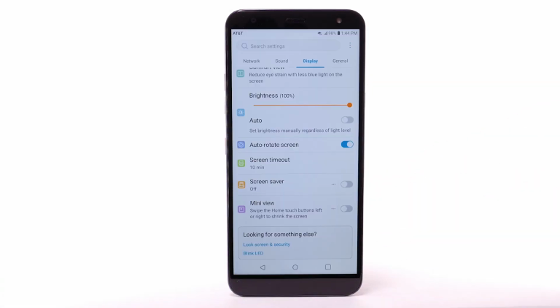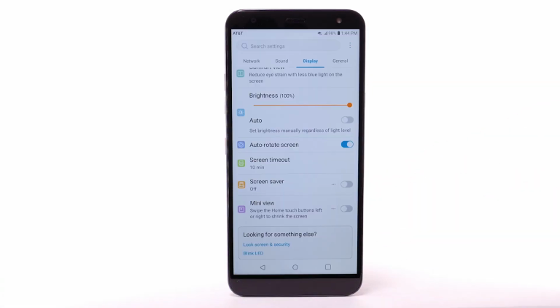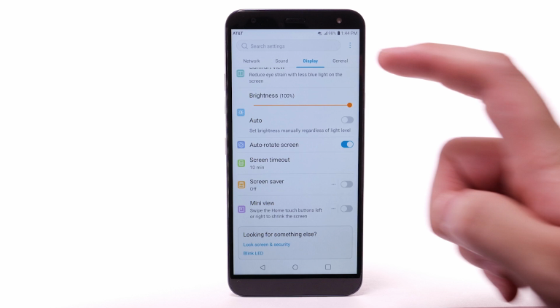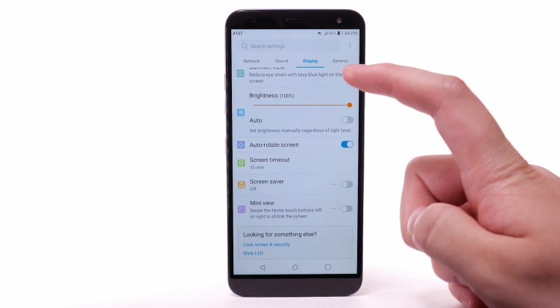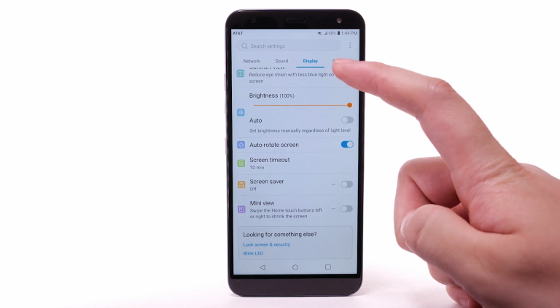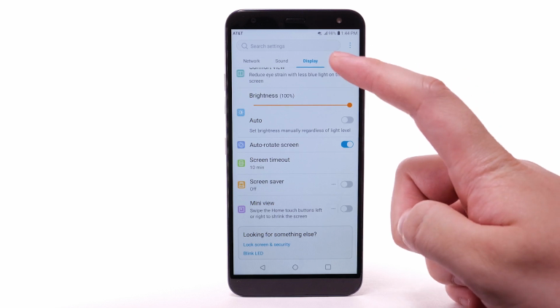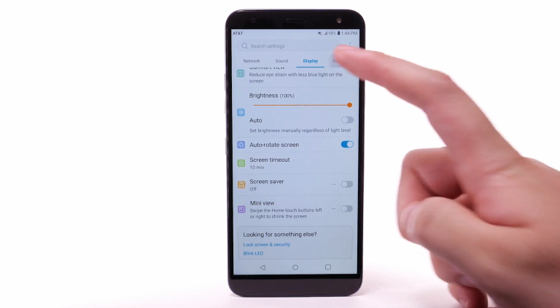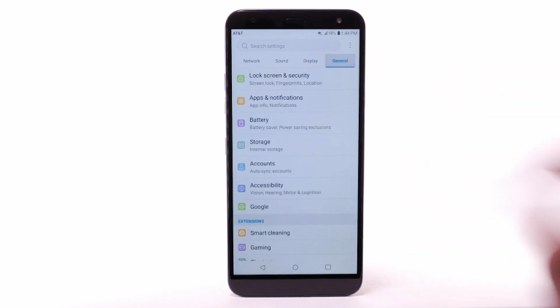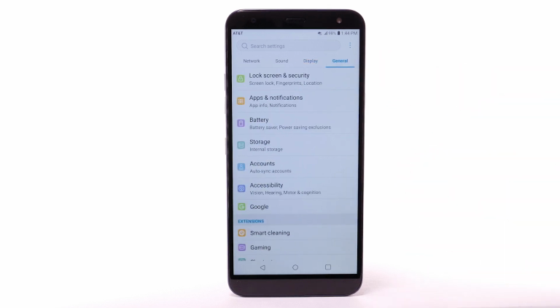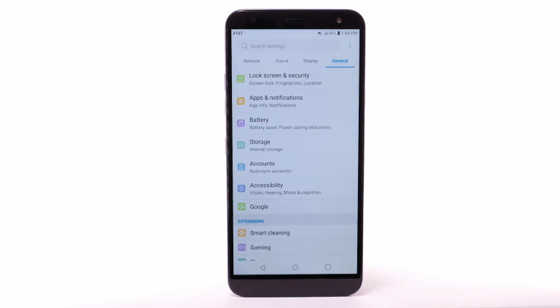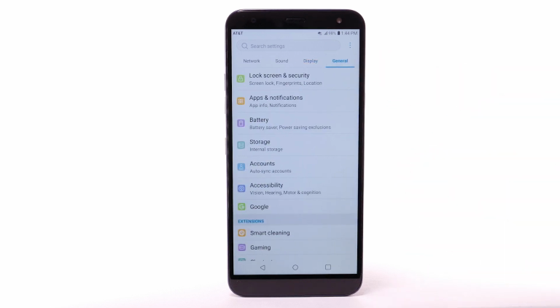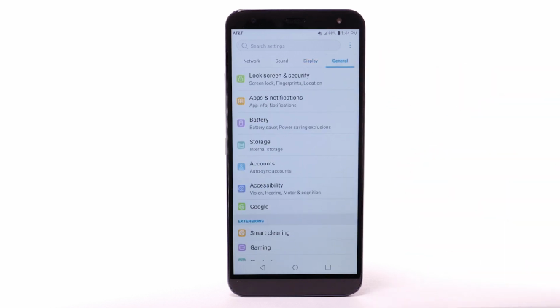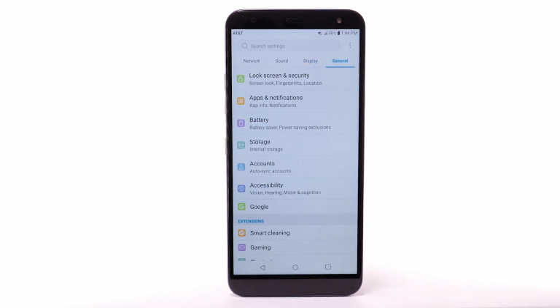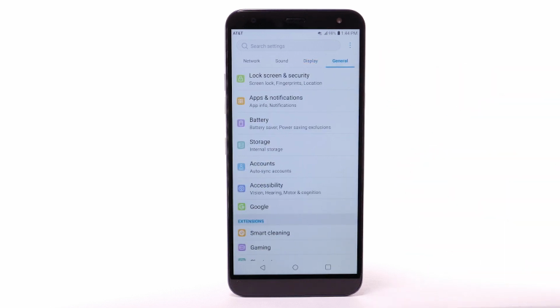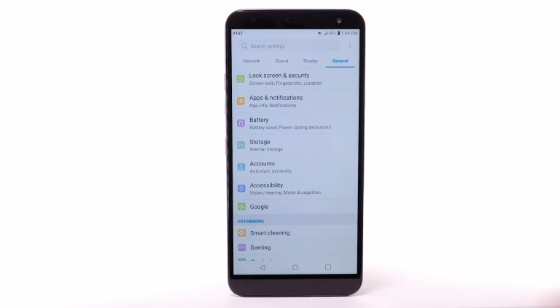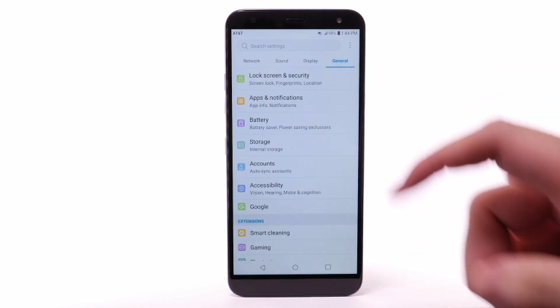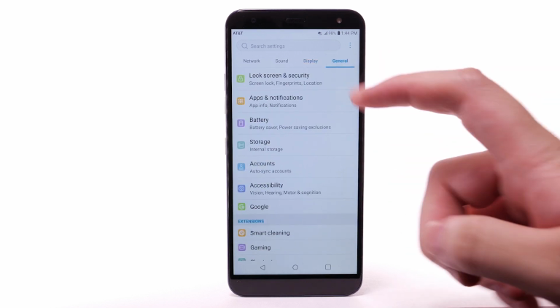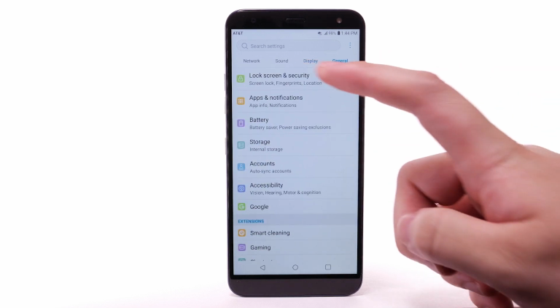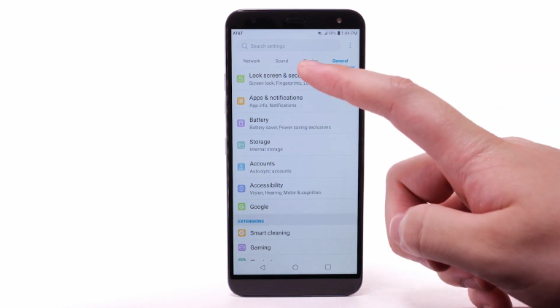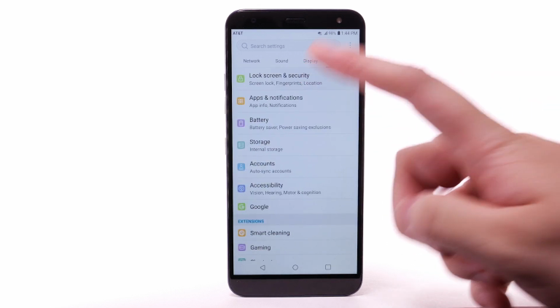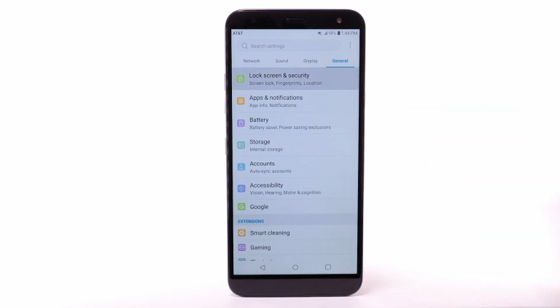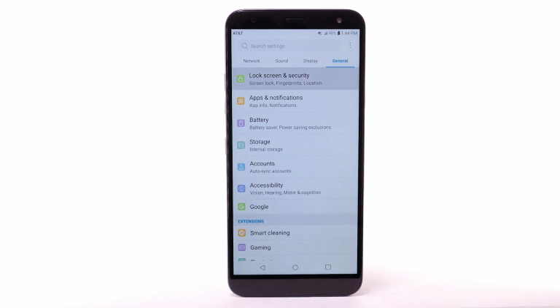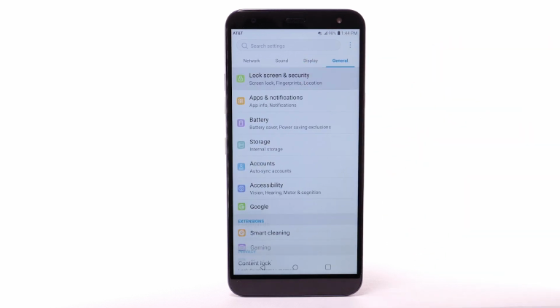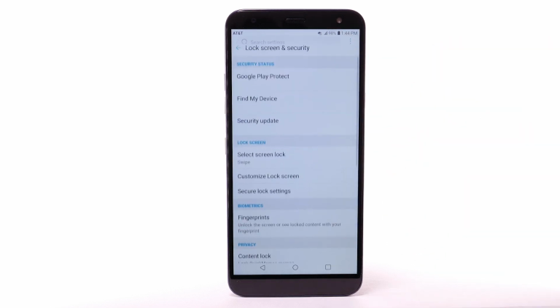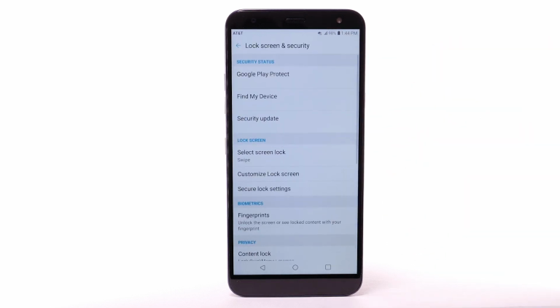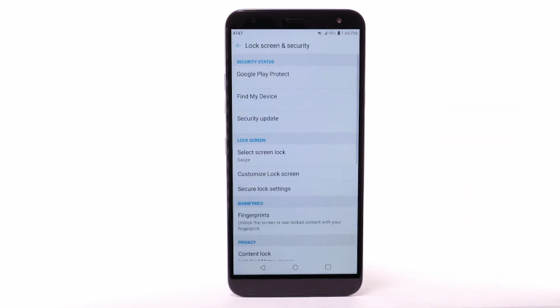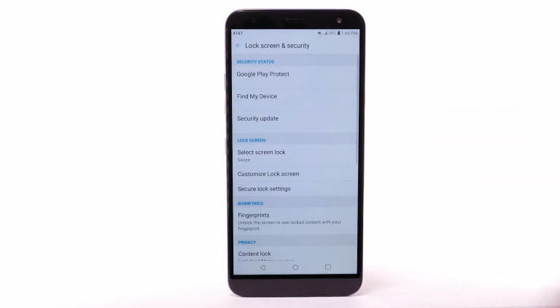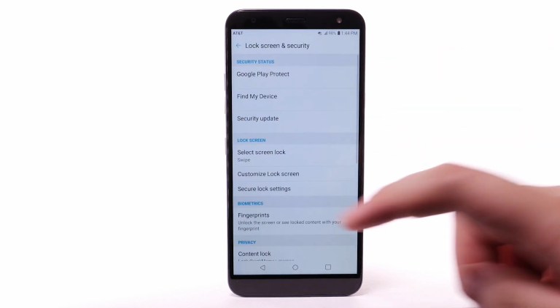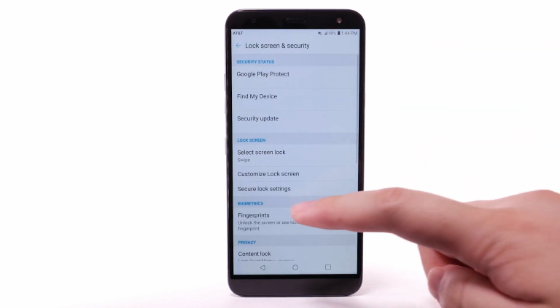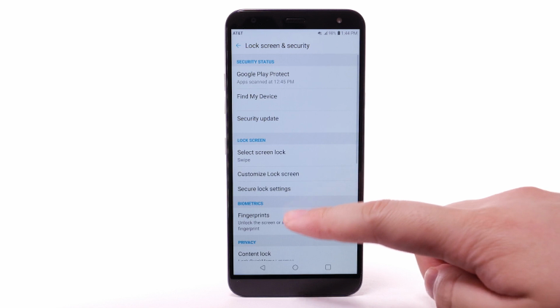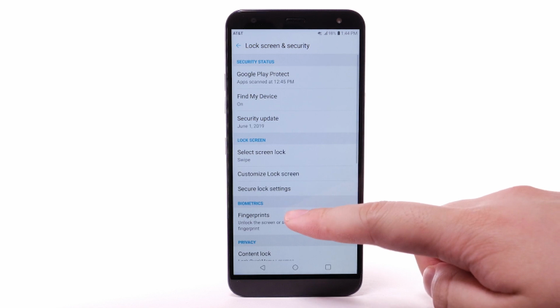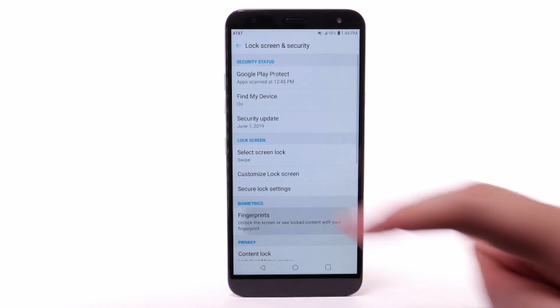Select the General tab. Select Lock Screen and Security. Select Fingerprints.